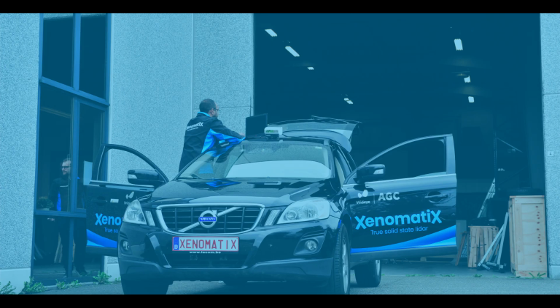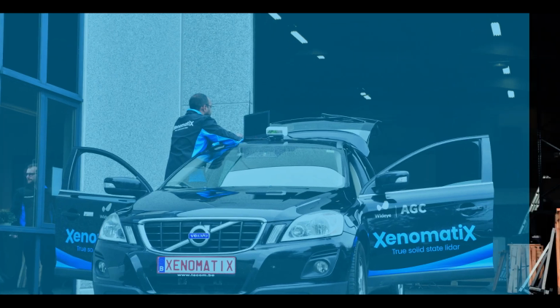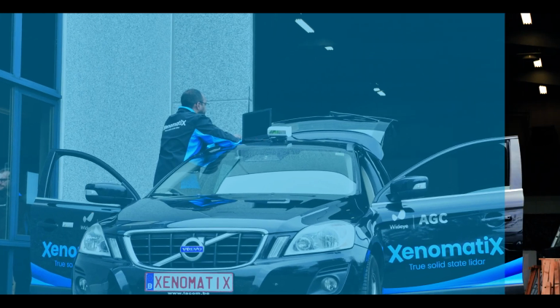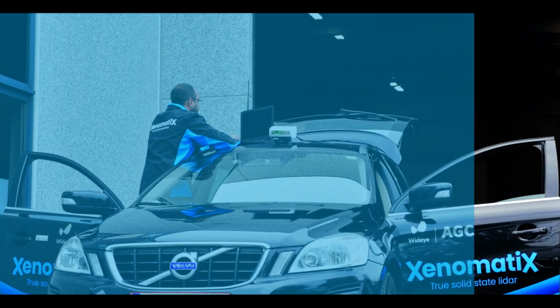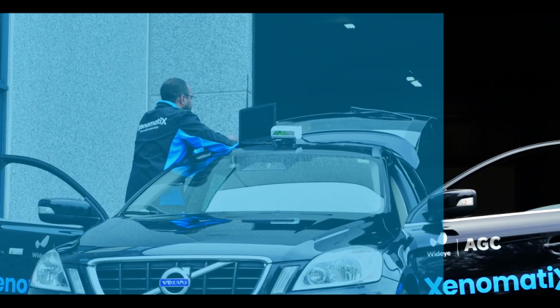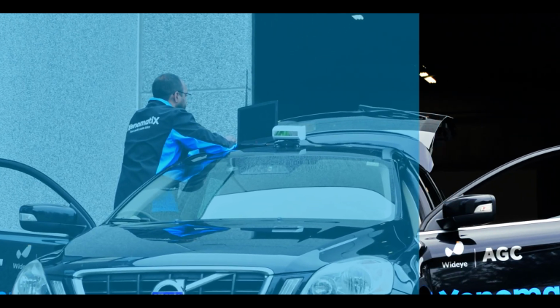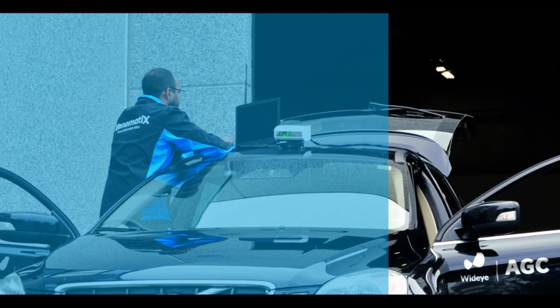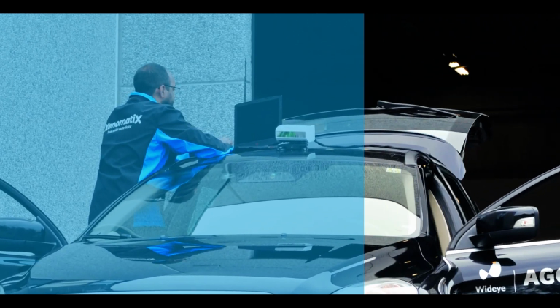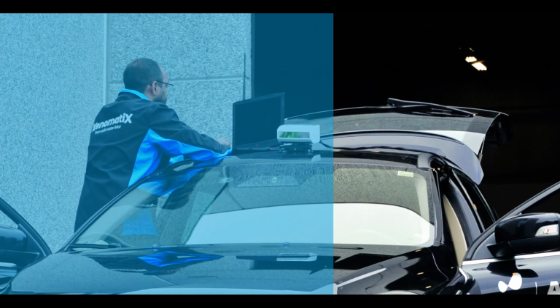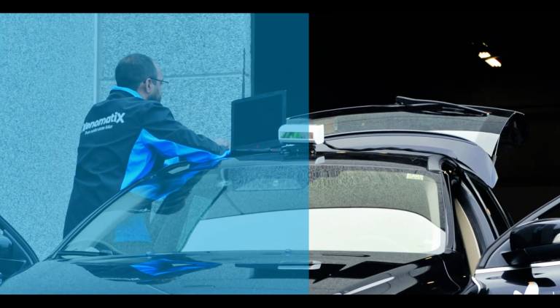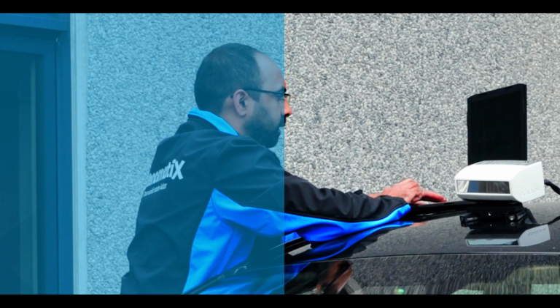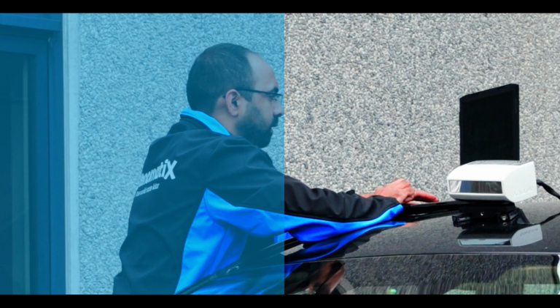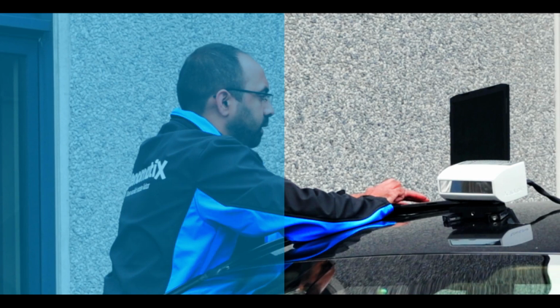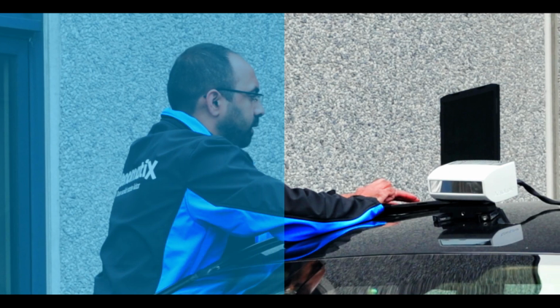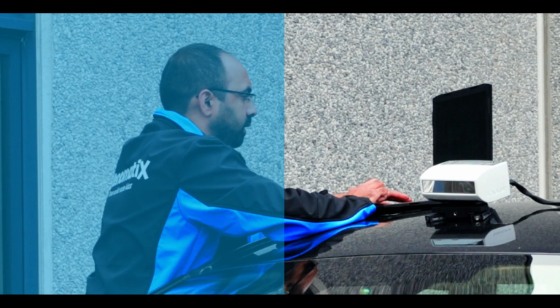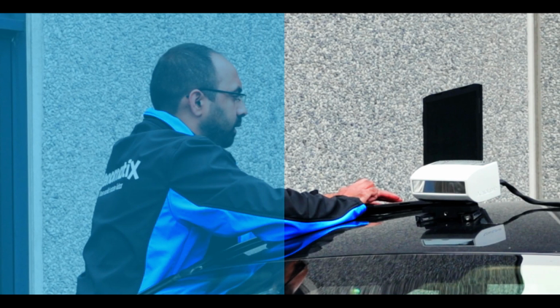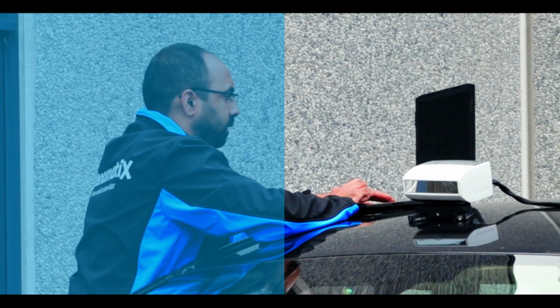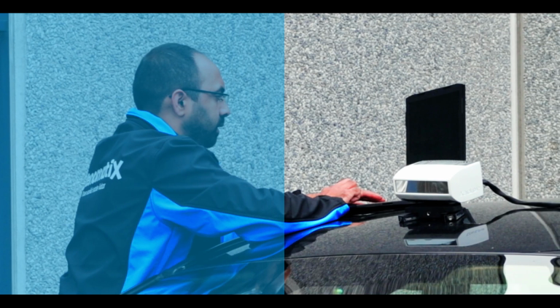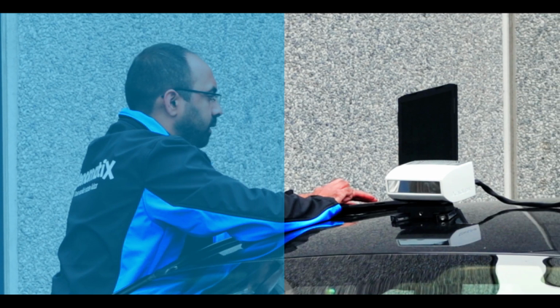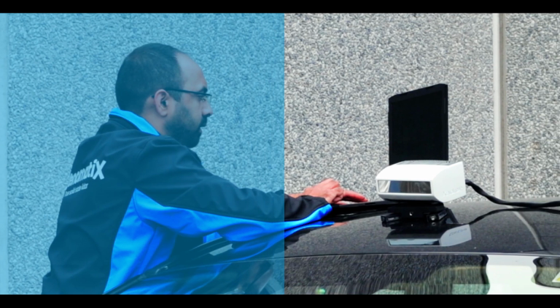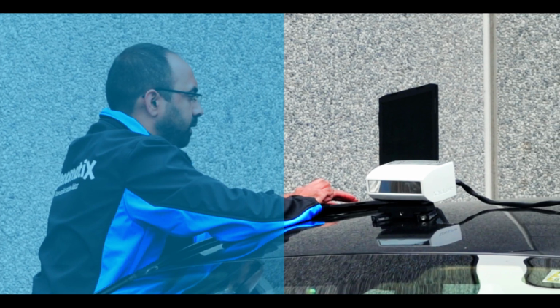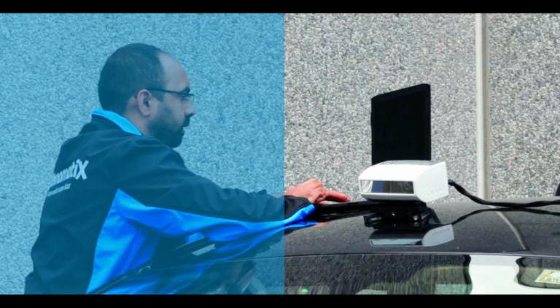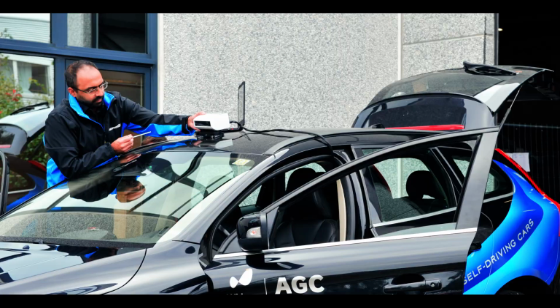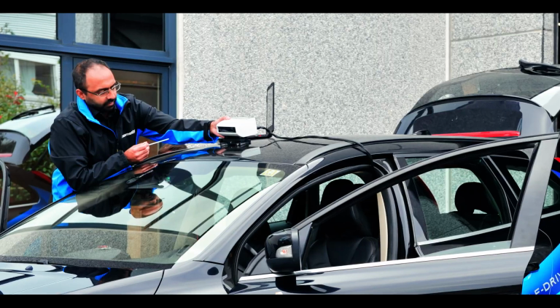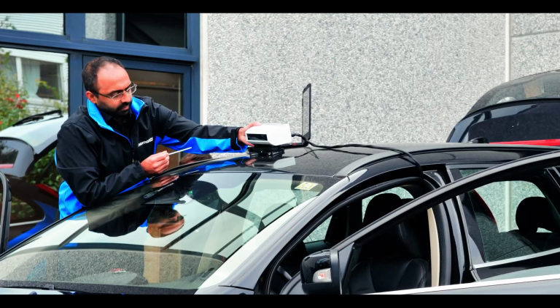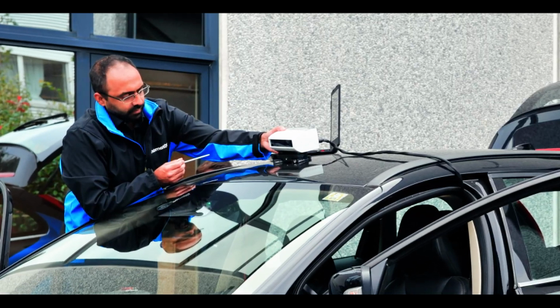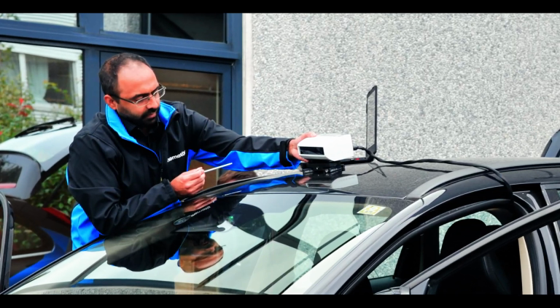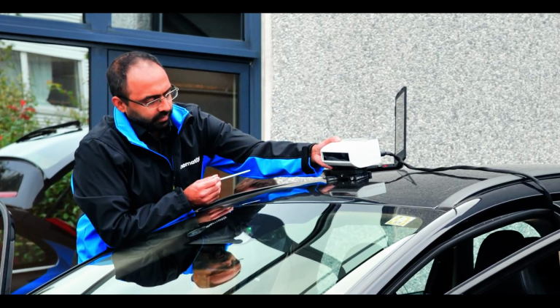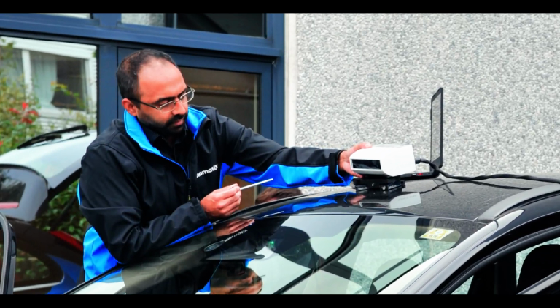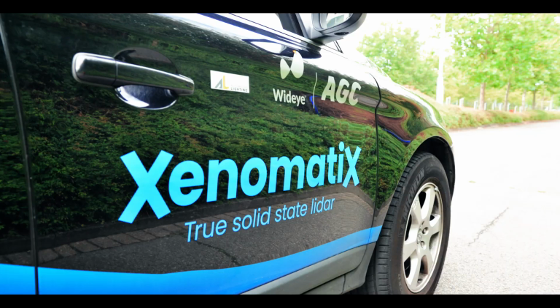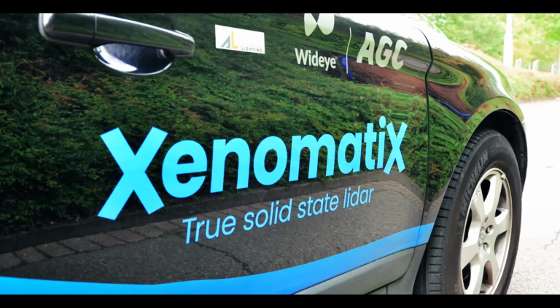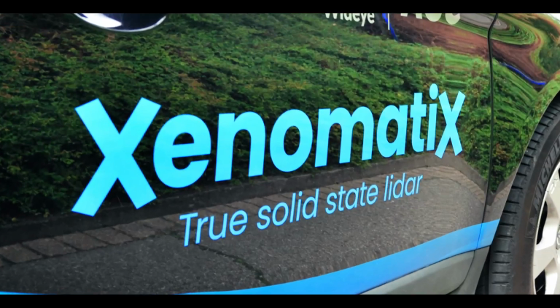XenoLiDAR is based on a multi-beam laser, risk-free scalable semiconductor technology.